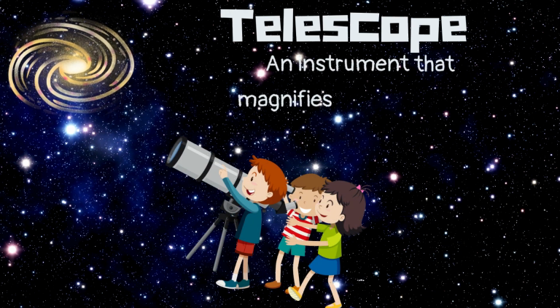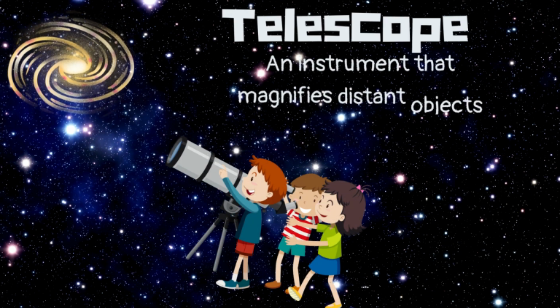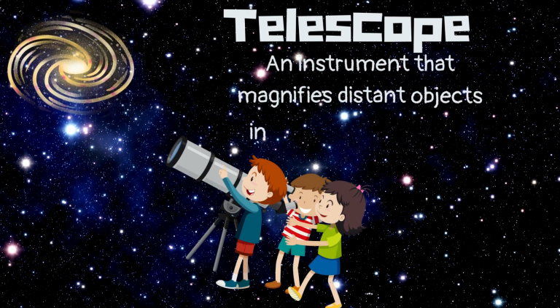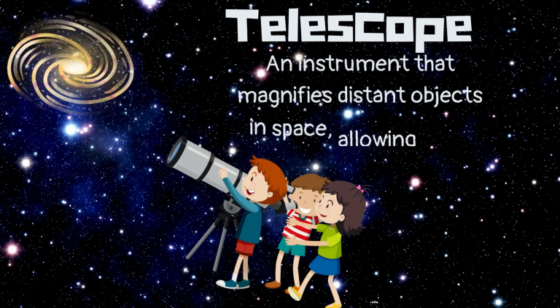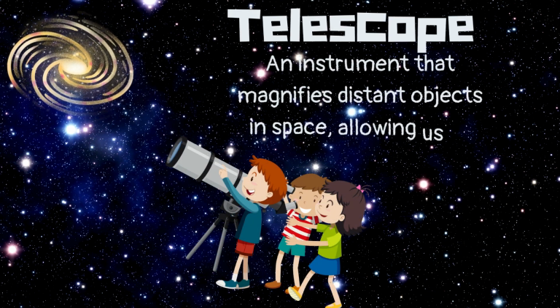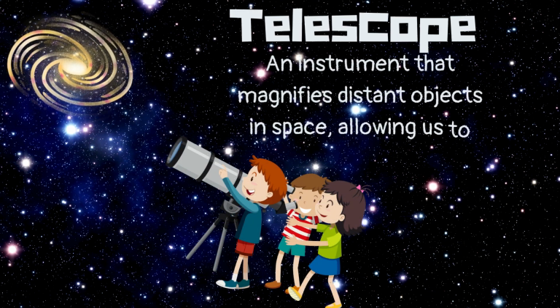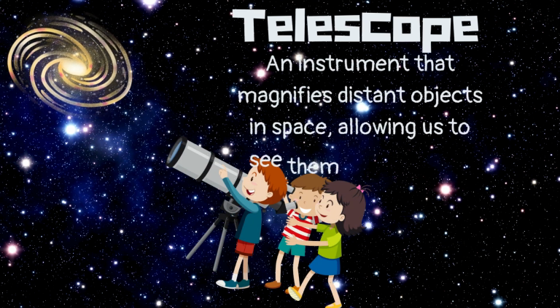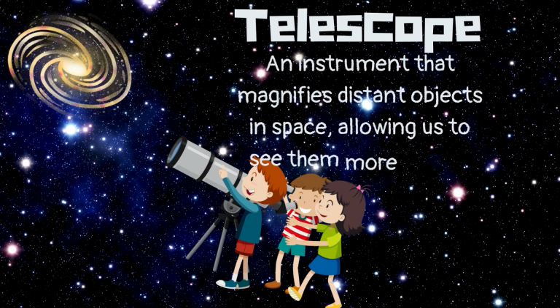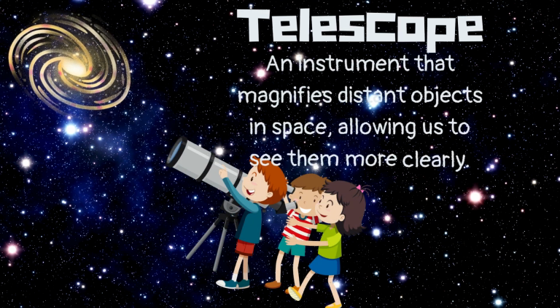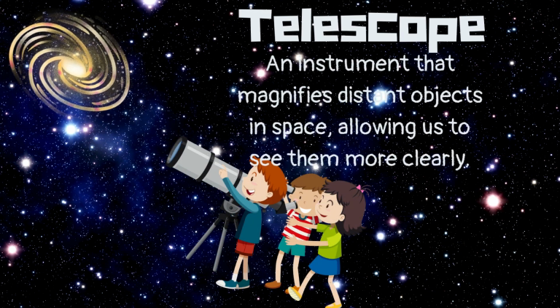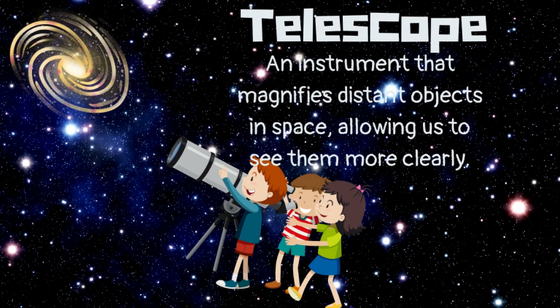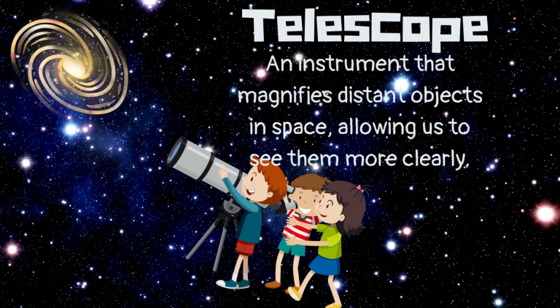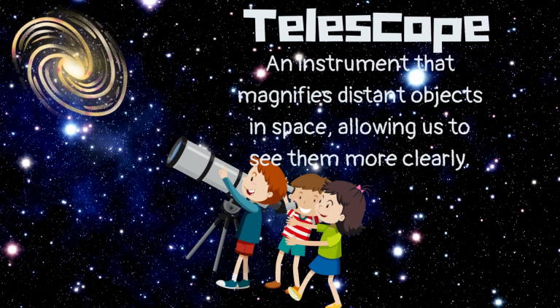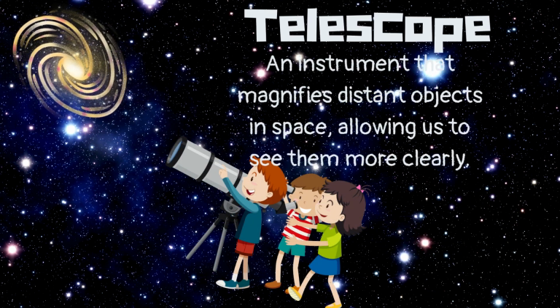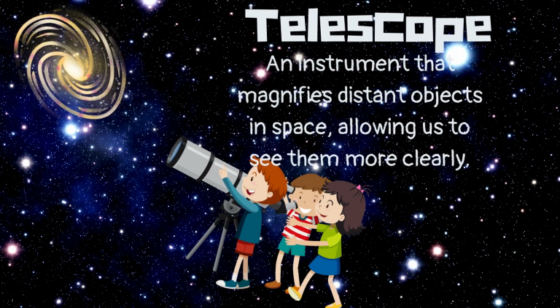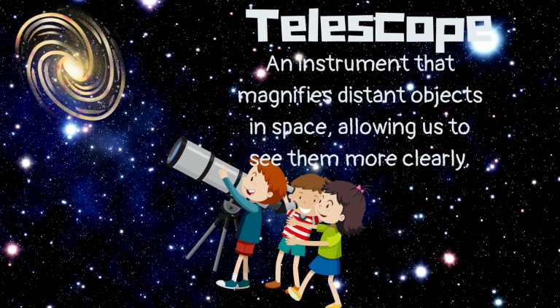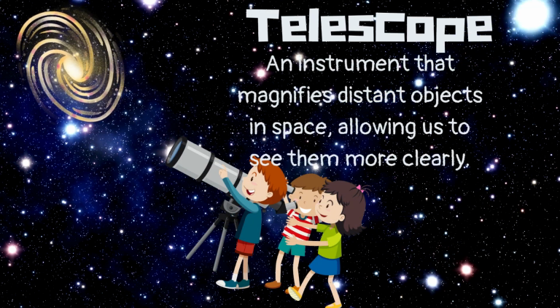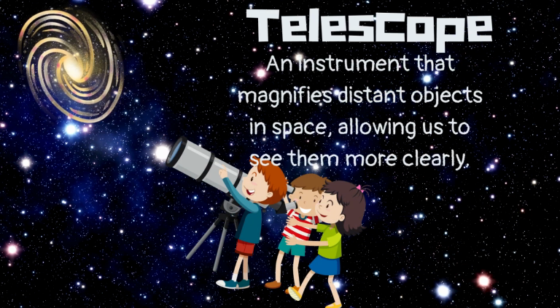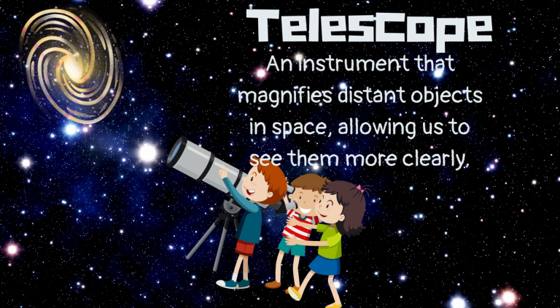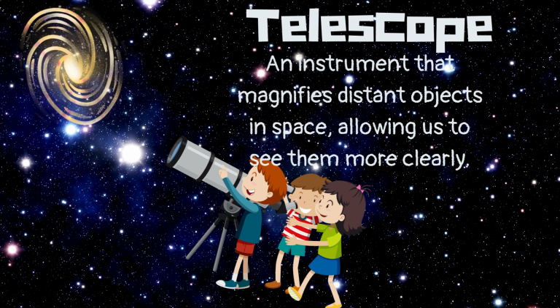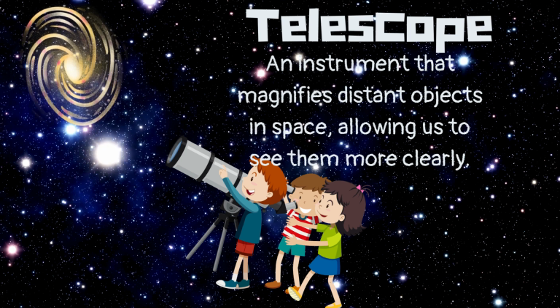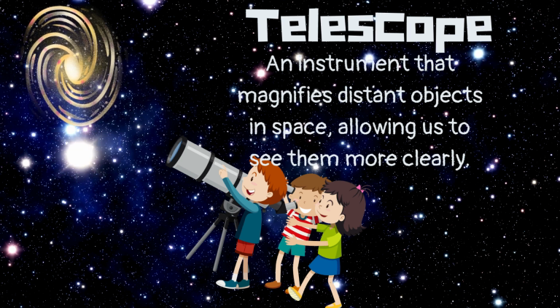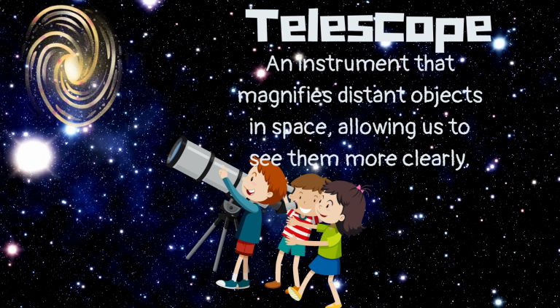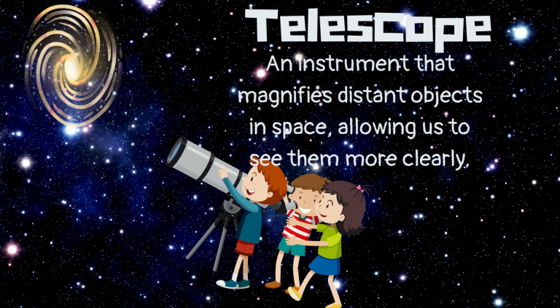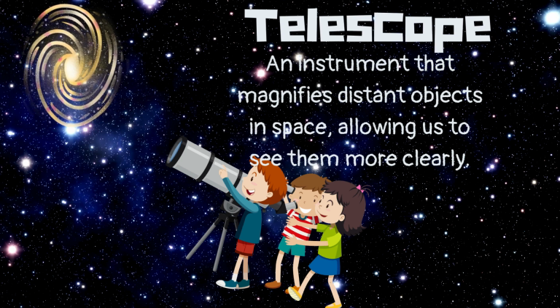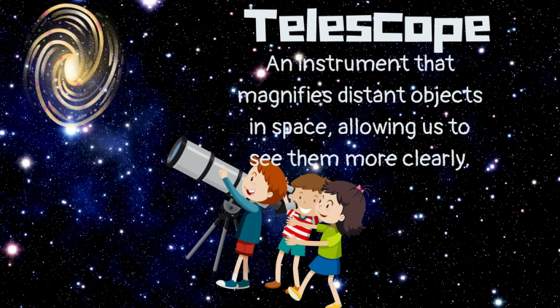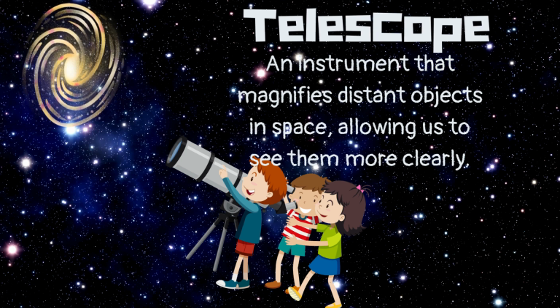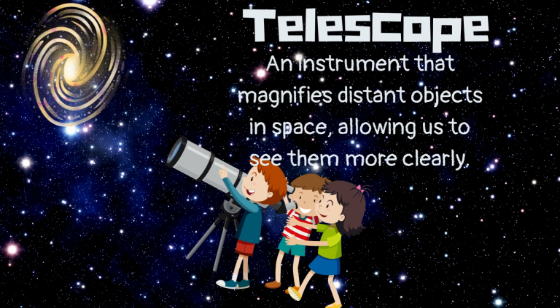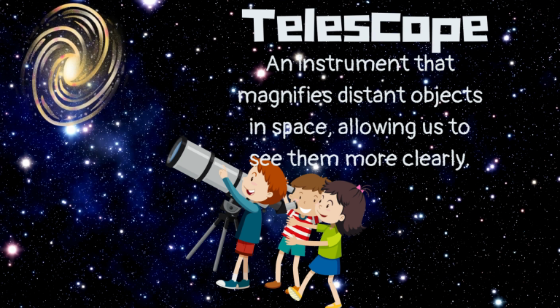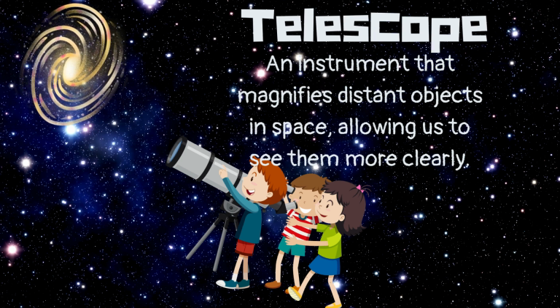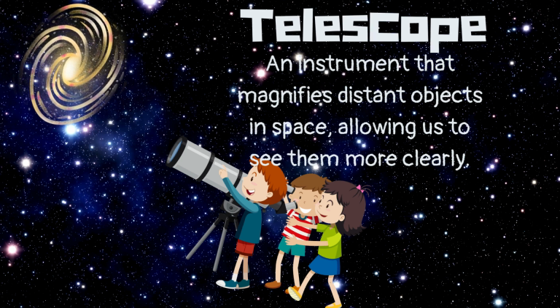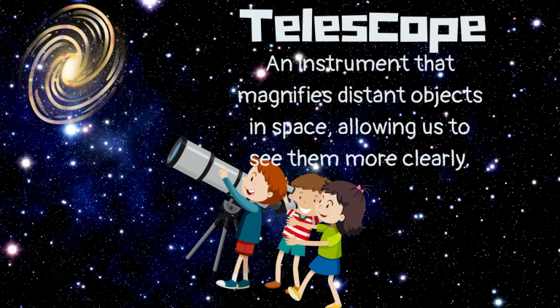Telescope. An instrument that magnifies distant objects in space, allowing us to see them more clearly.